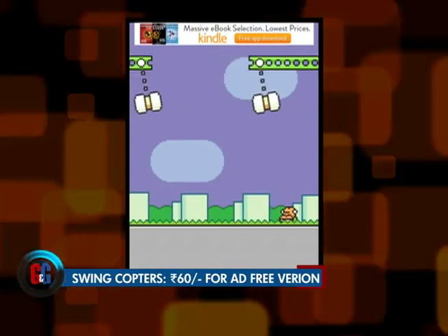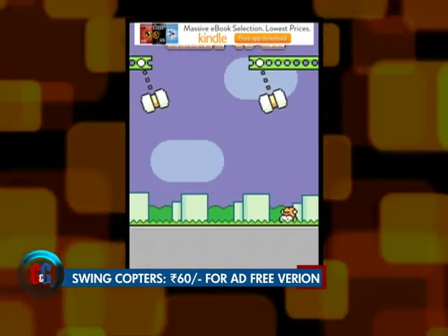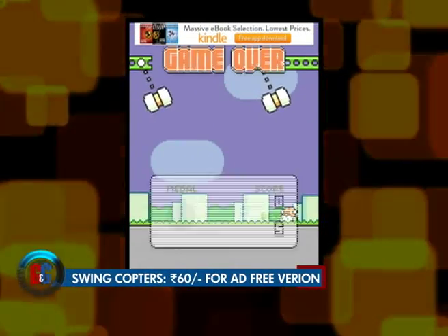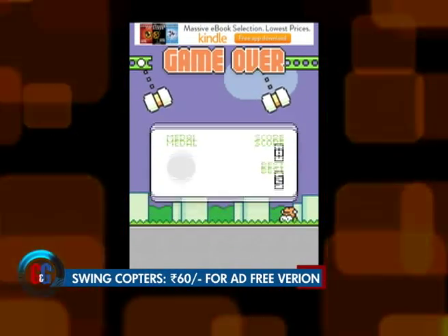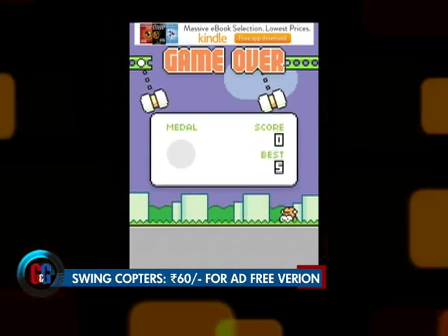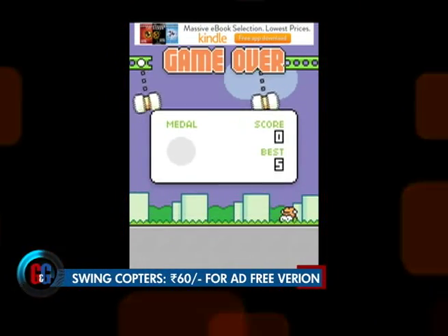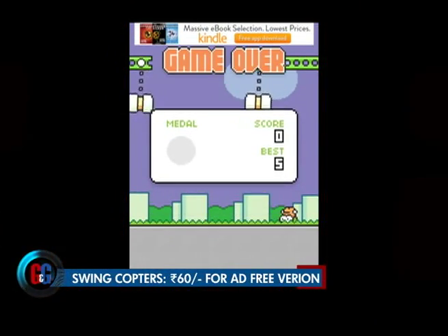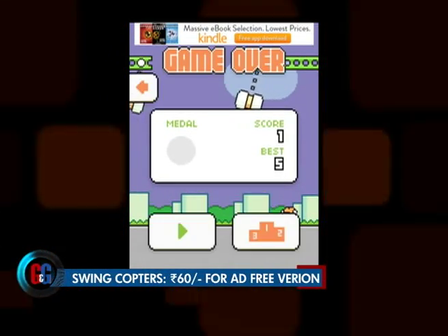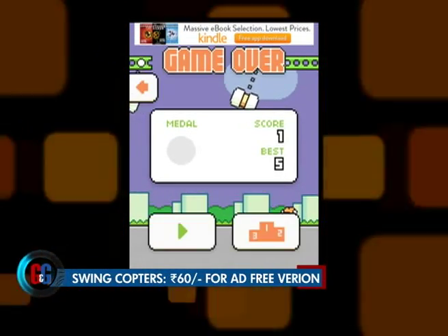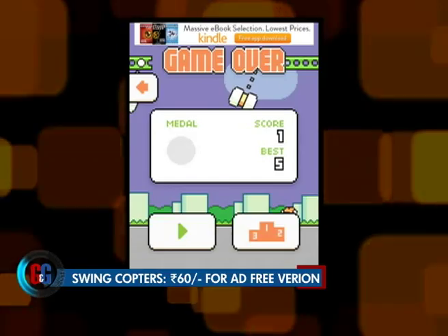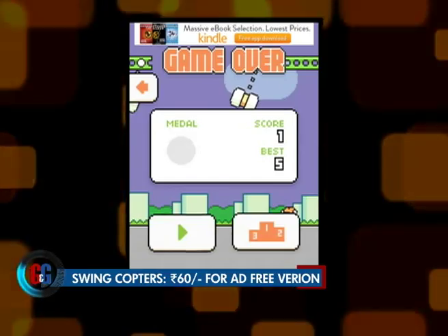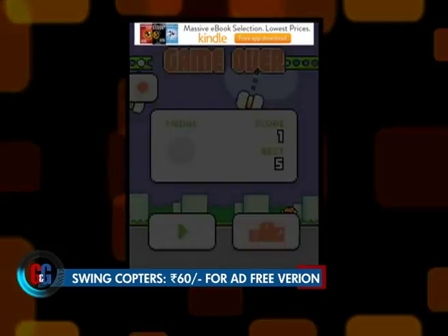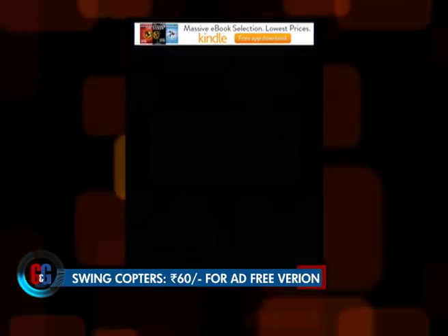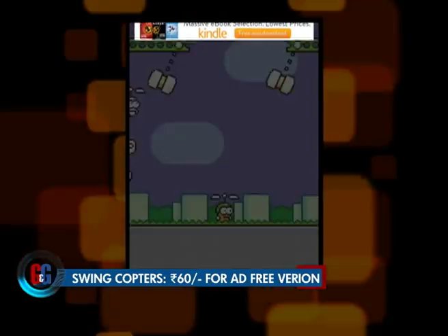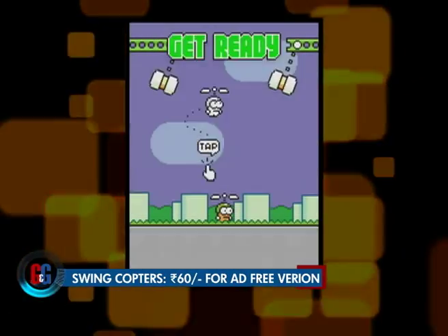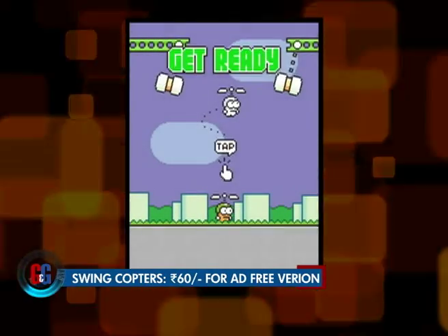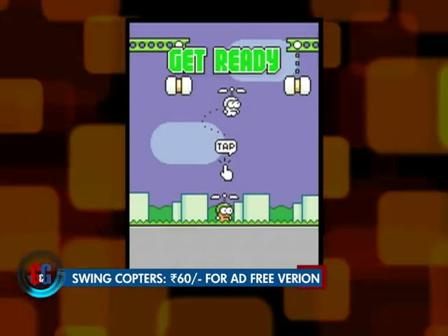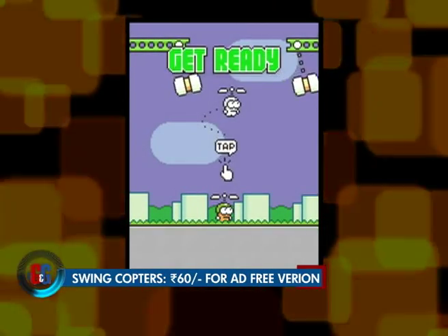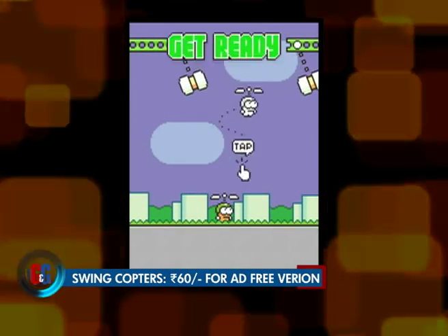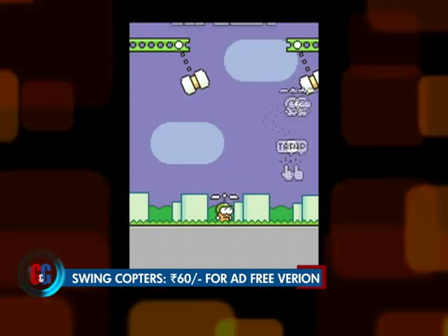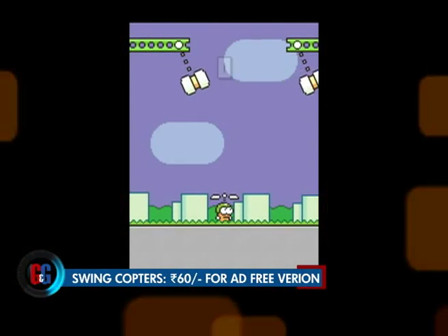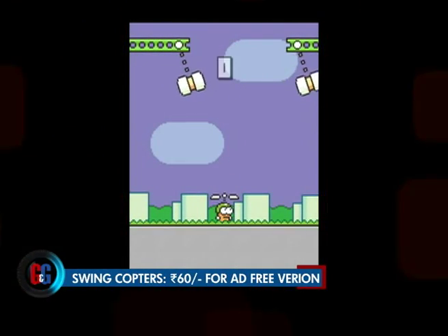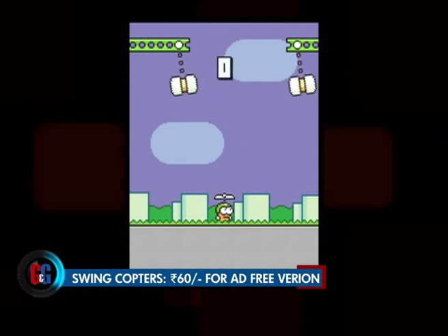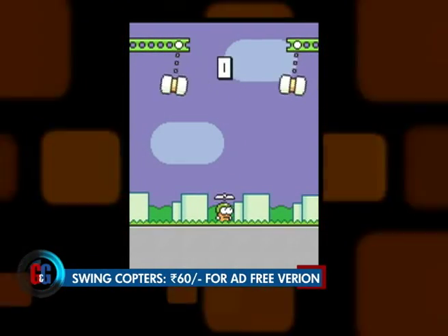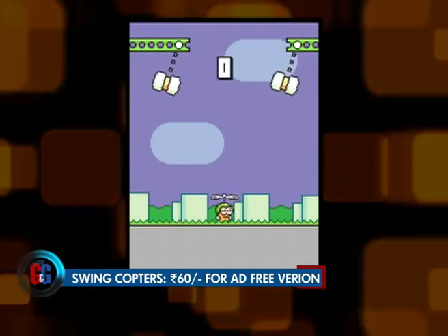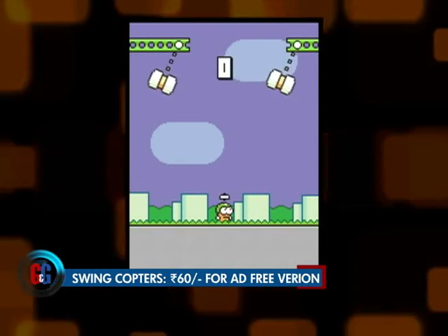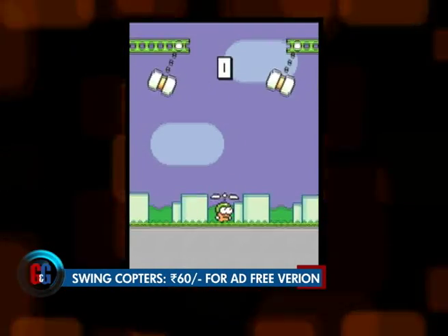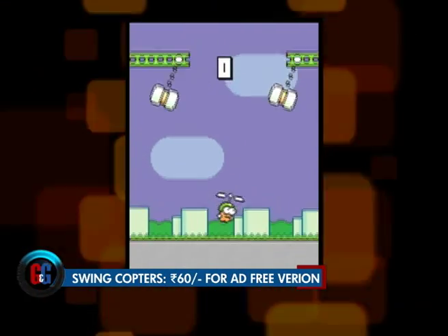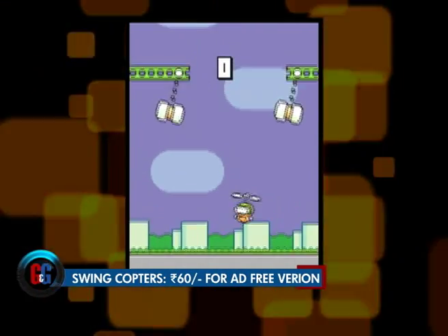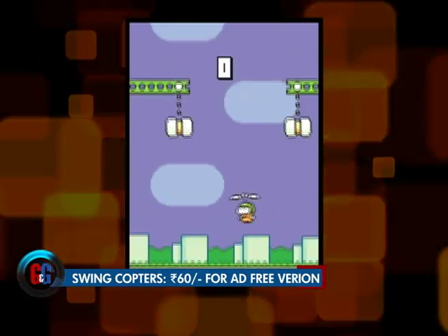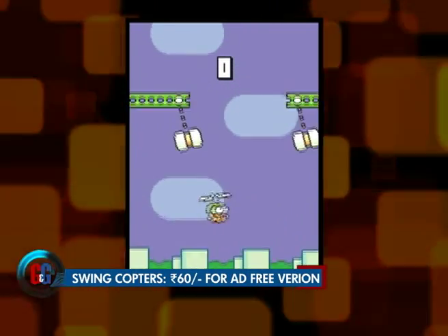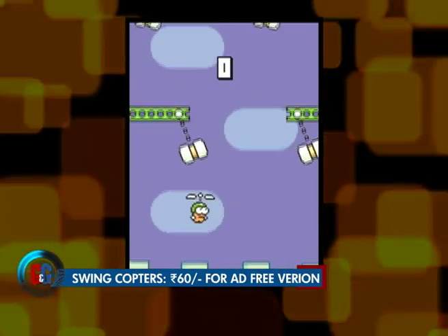Swing Copters is available as a free download with ads, or for 60 rupees for an ad-free version.